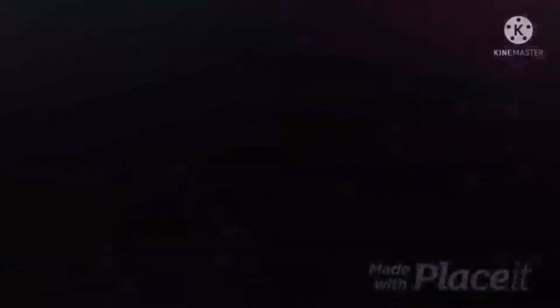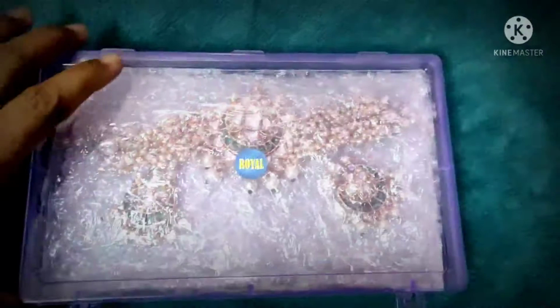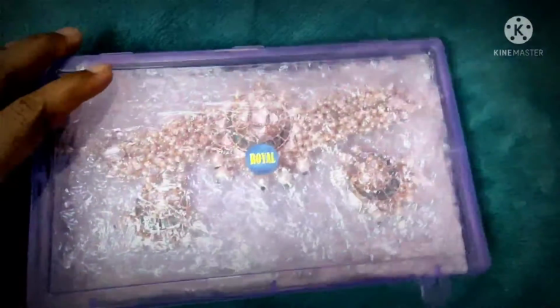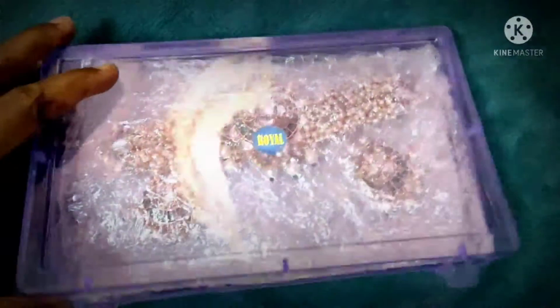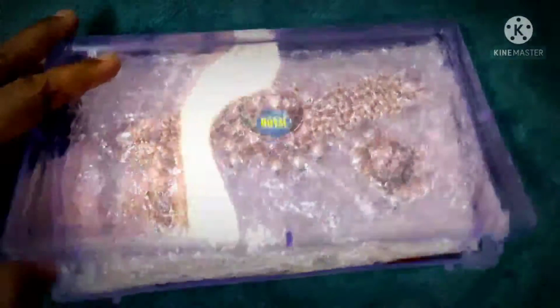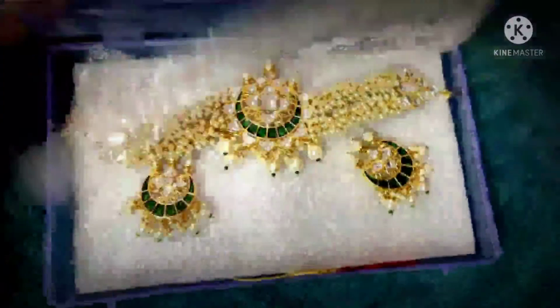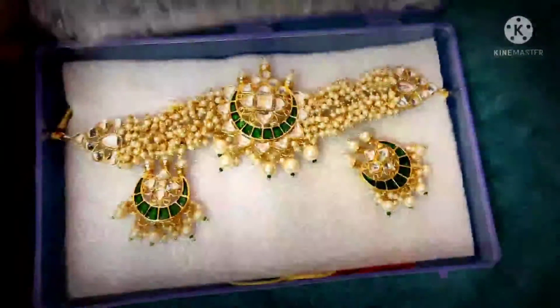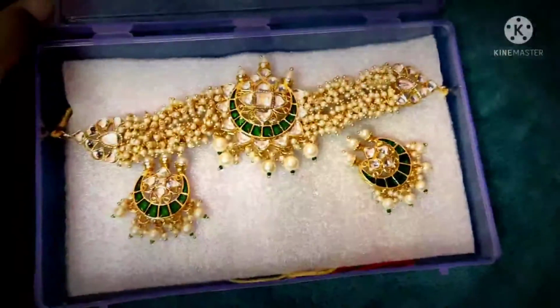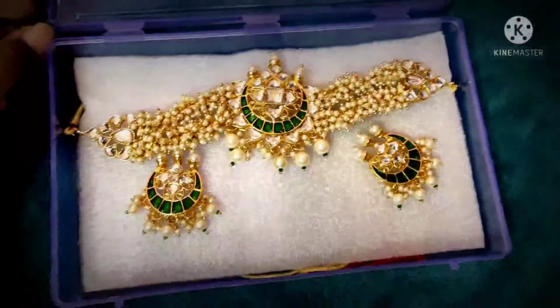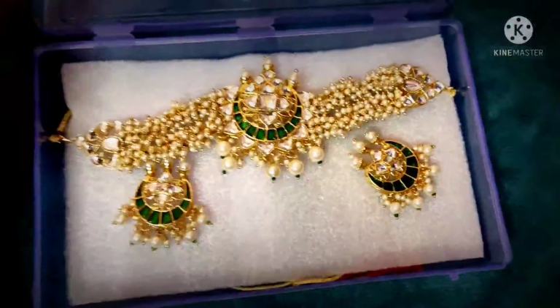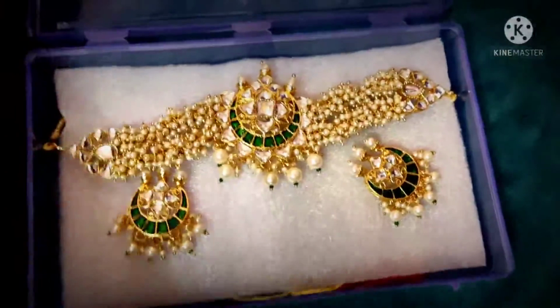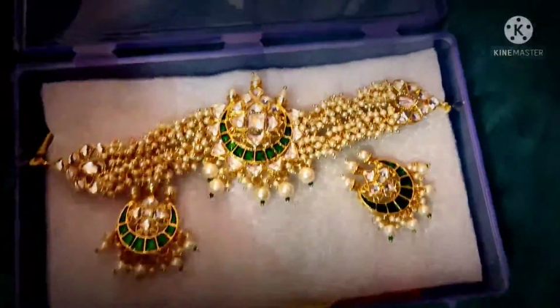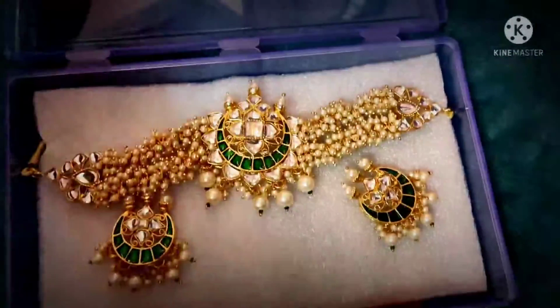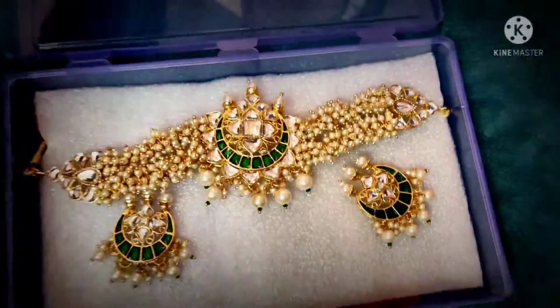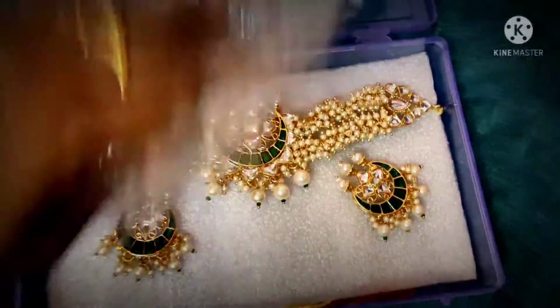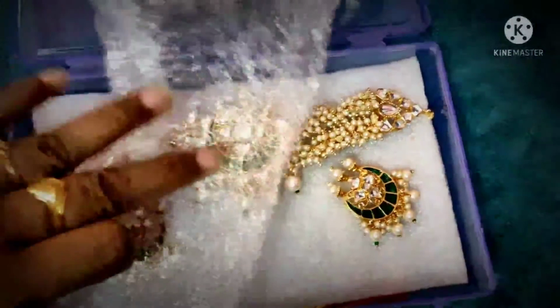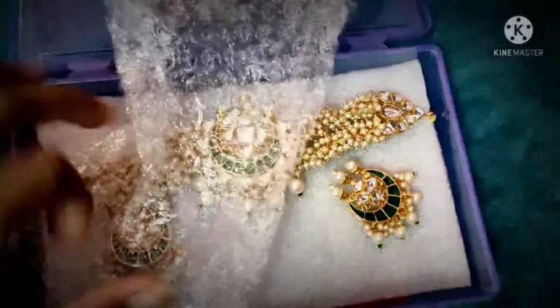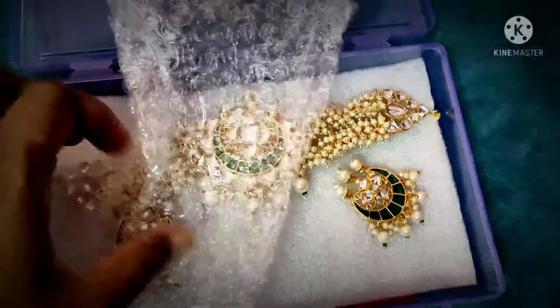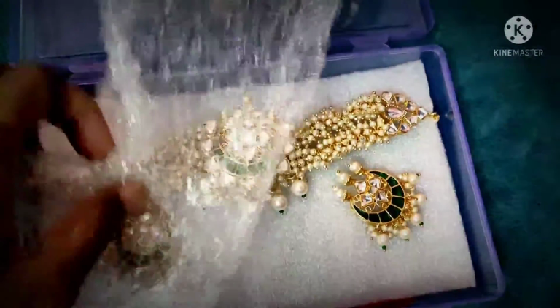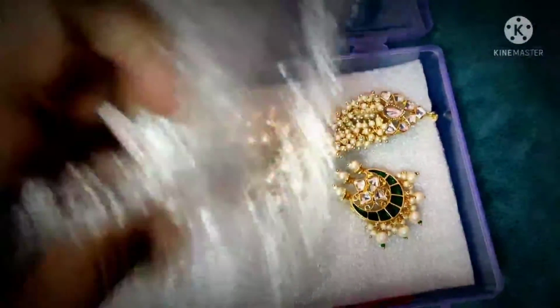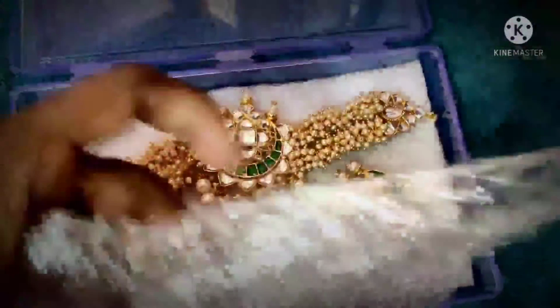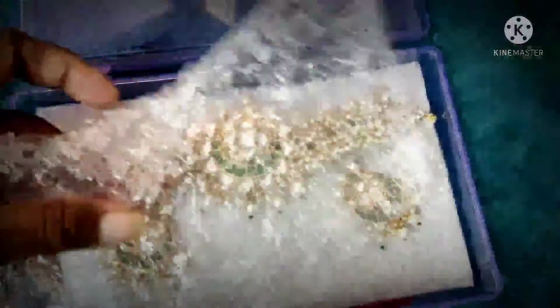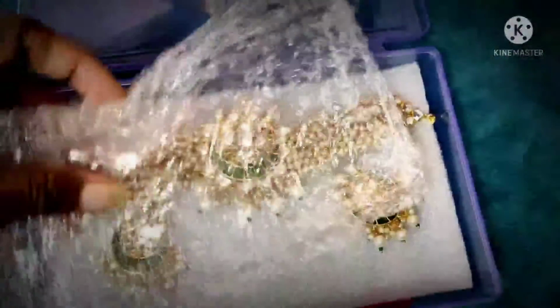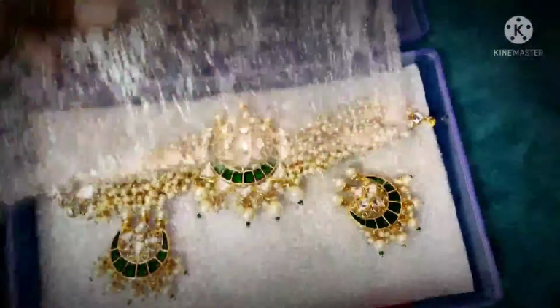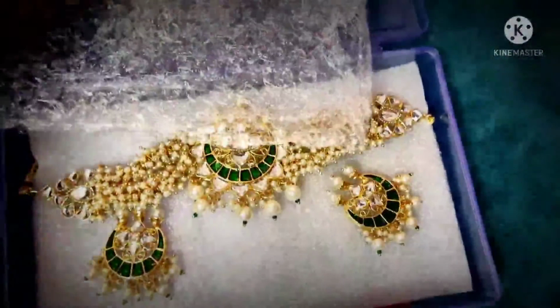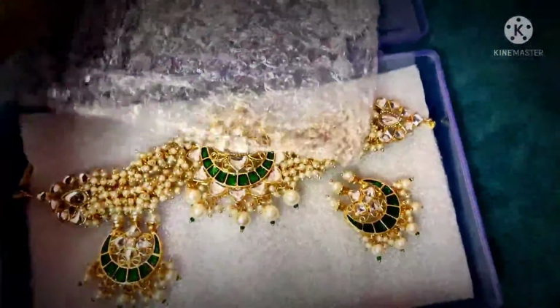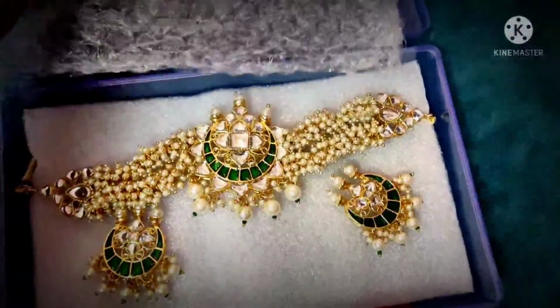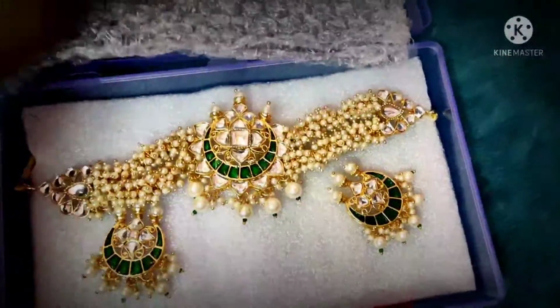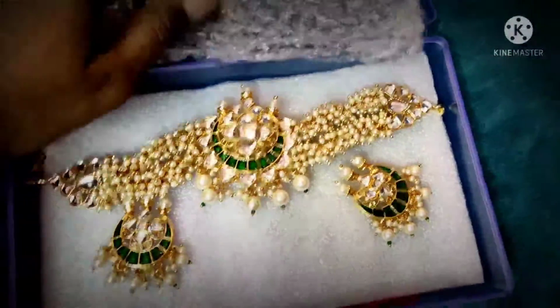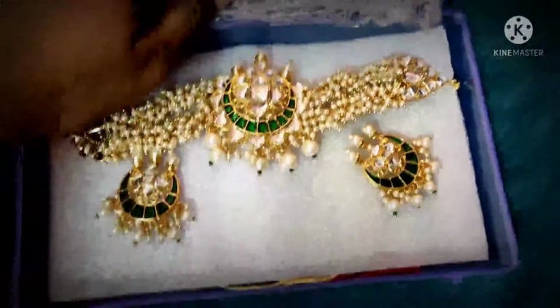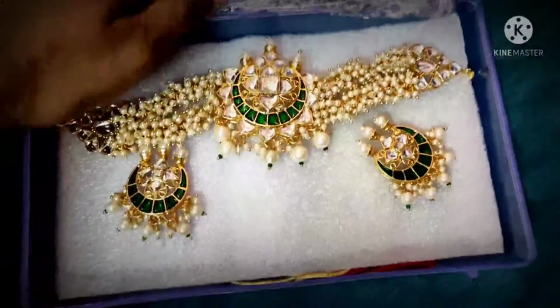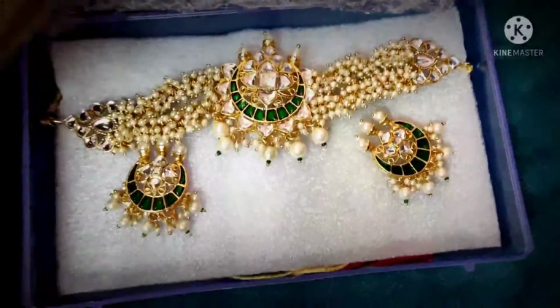Hi, welcome back to my channel. Today, I am going to order a couple of choker sets.